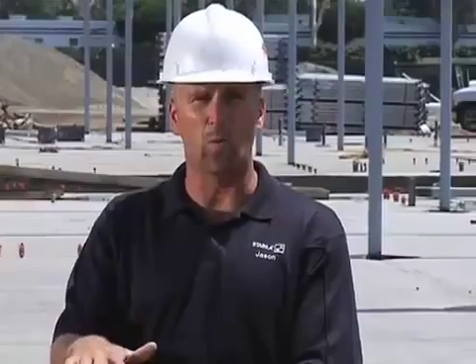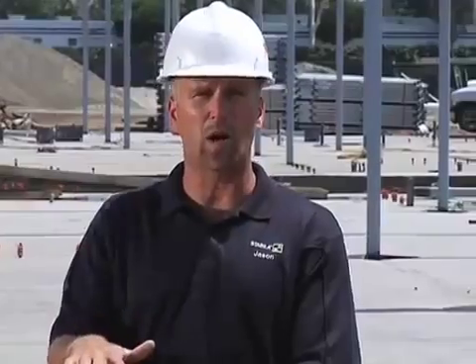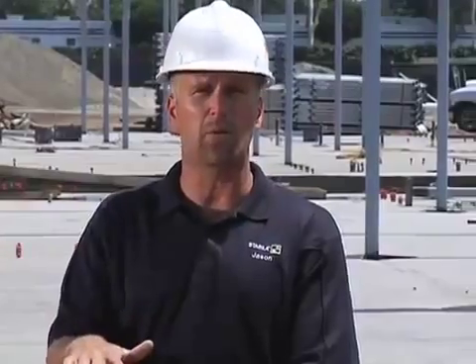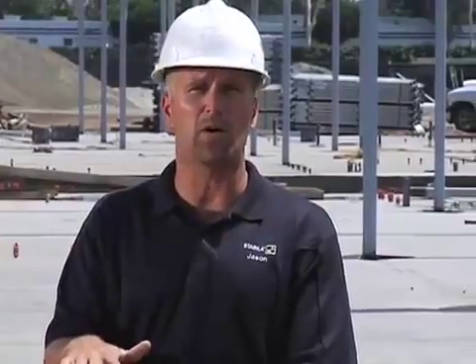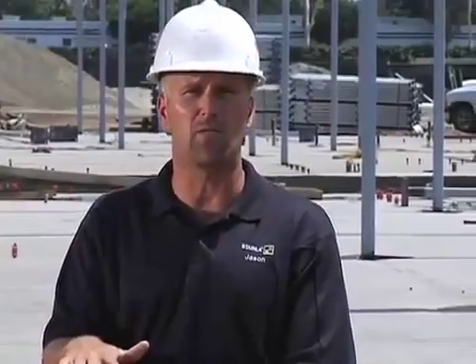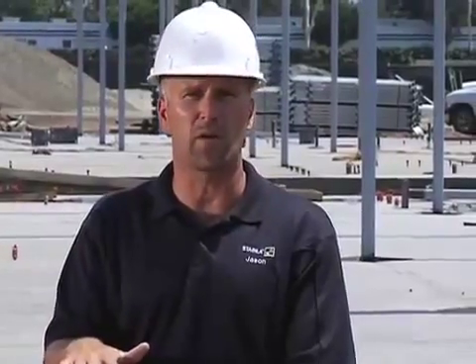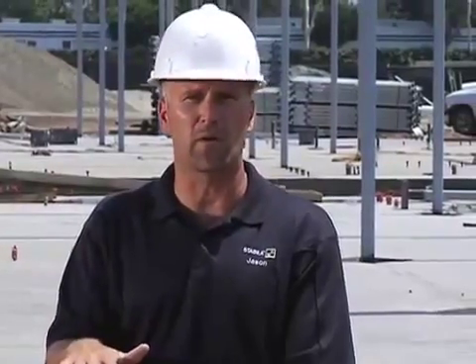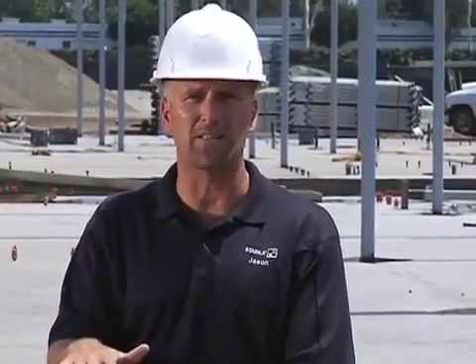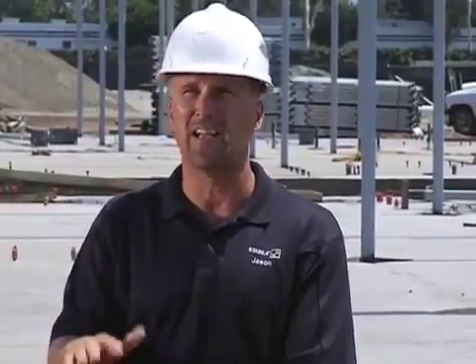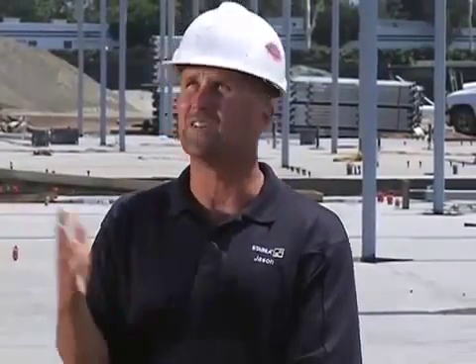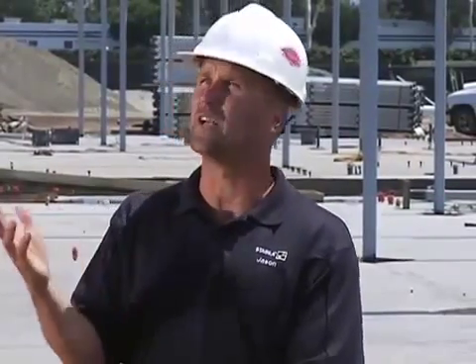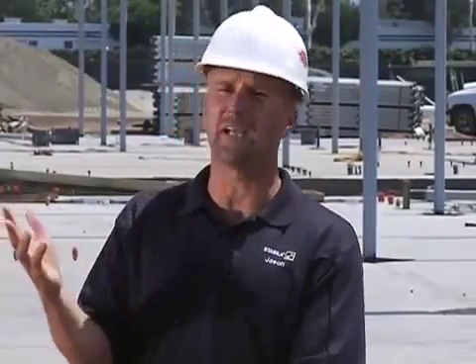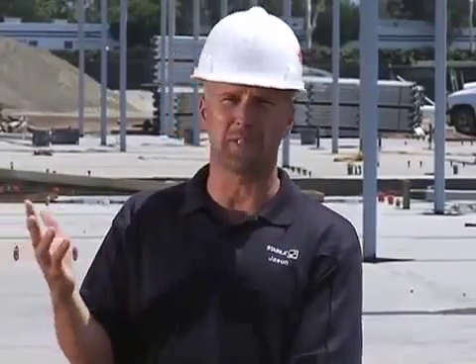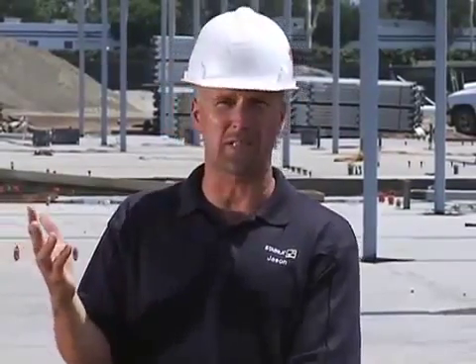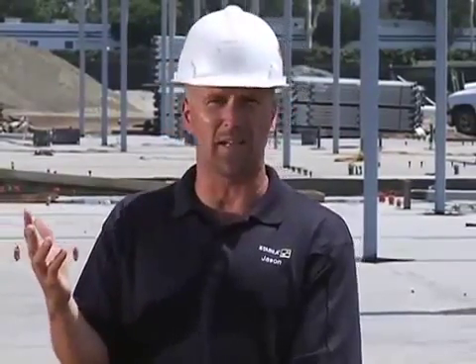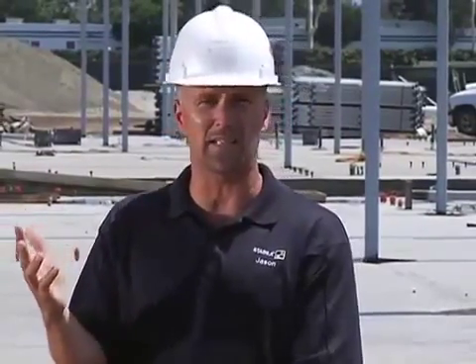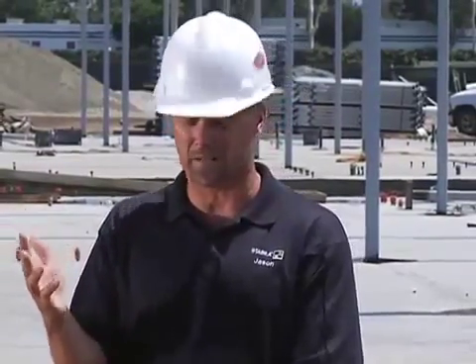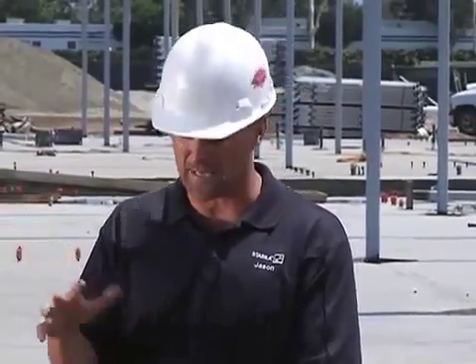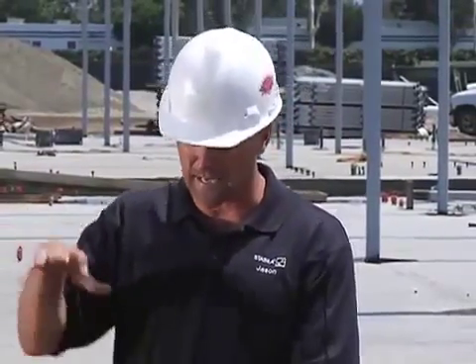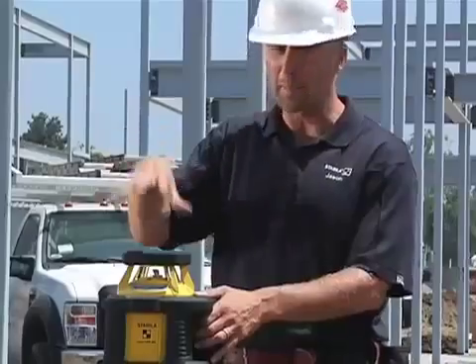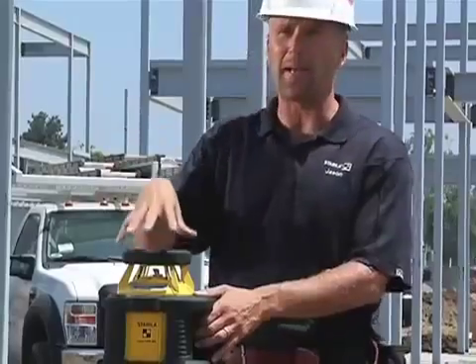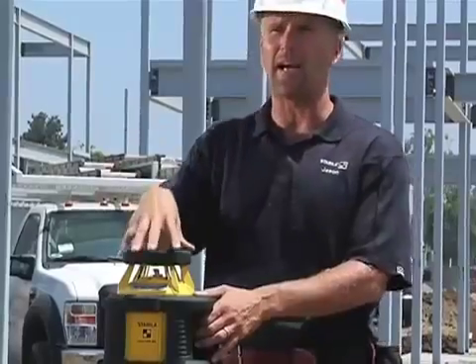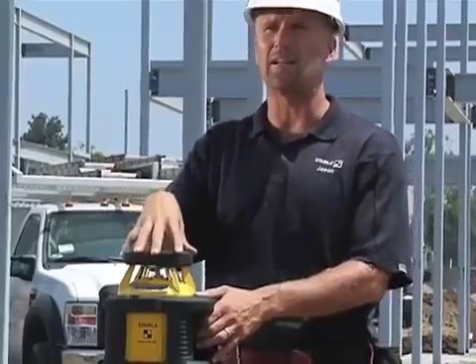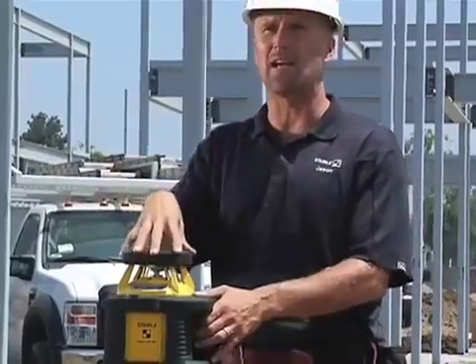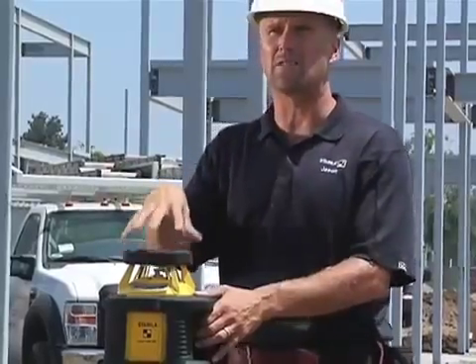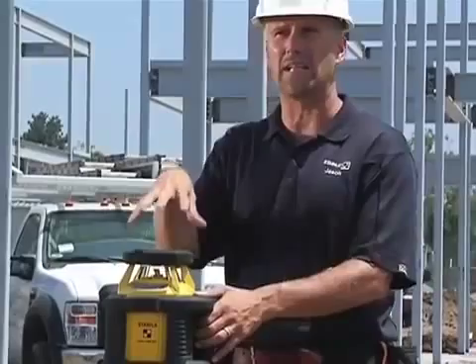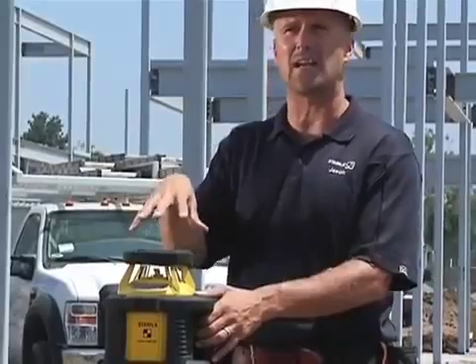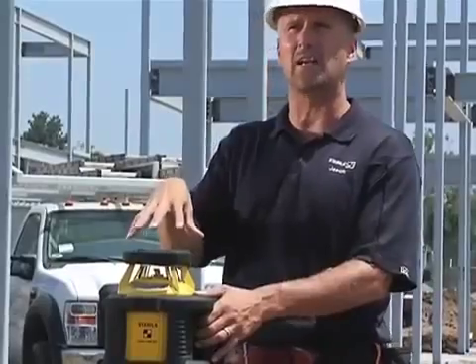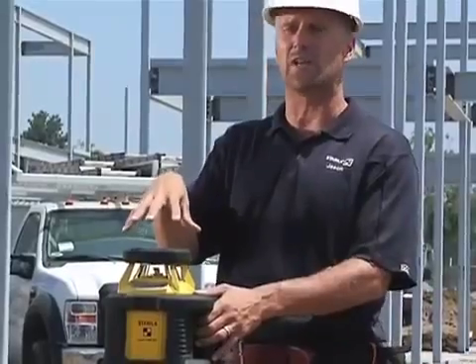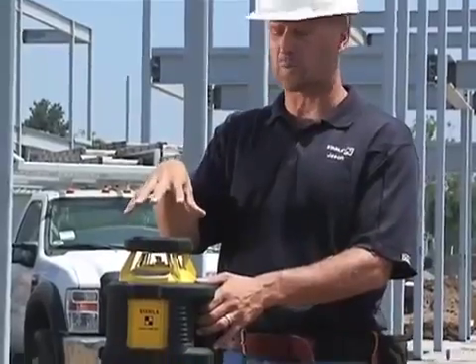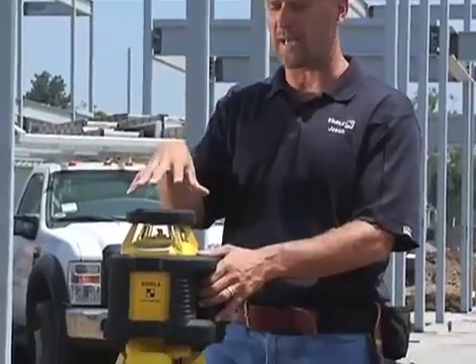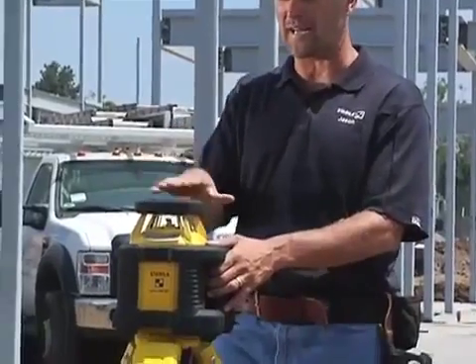It's the hottest running laser on the market today — it'll work up to 140 degrees. As you can imagine, with the sunlight beating on this laser, the inside of the laser gets pretty hot, so this one works up to 140 degrees before it shuts down.